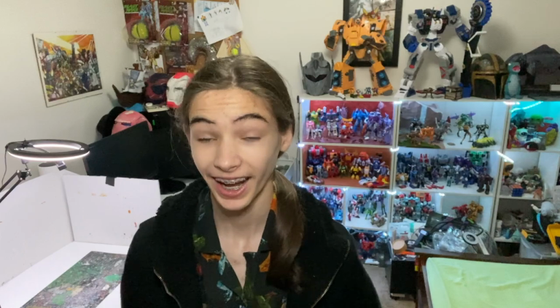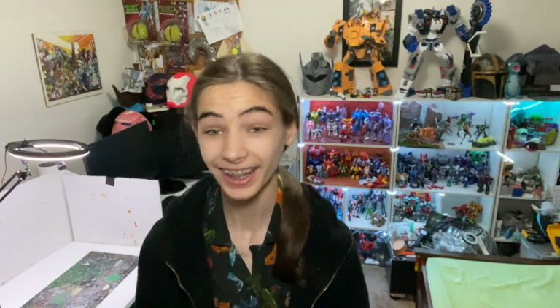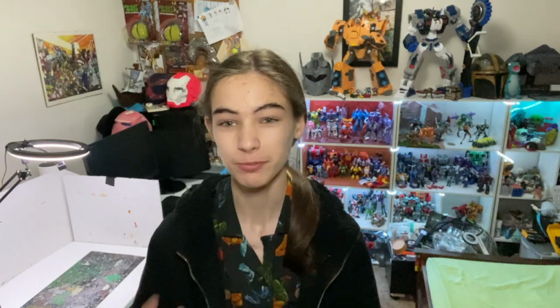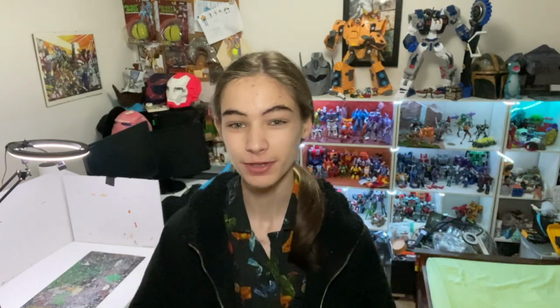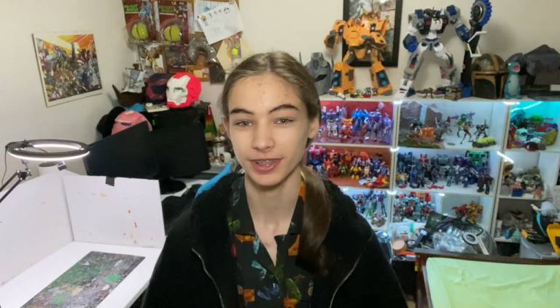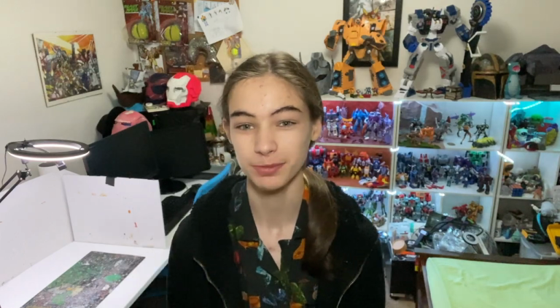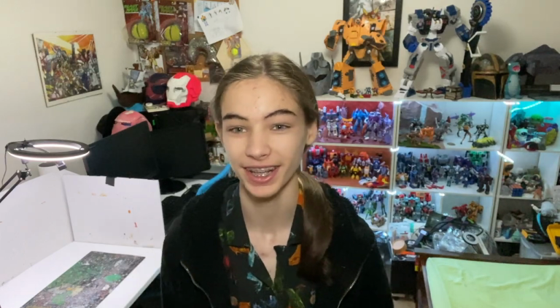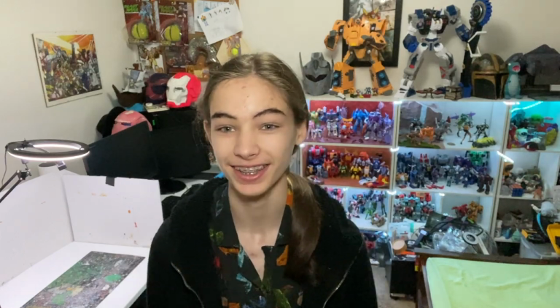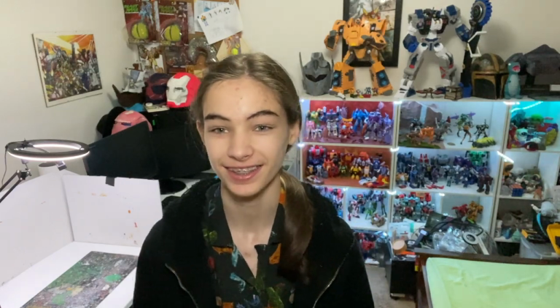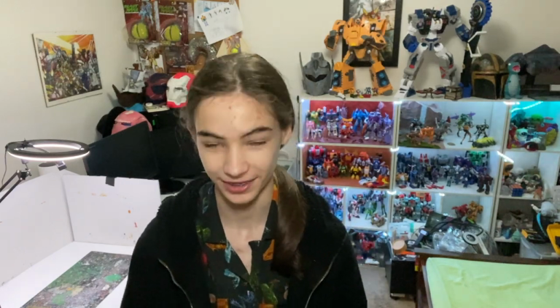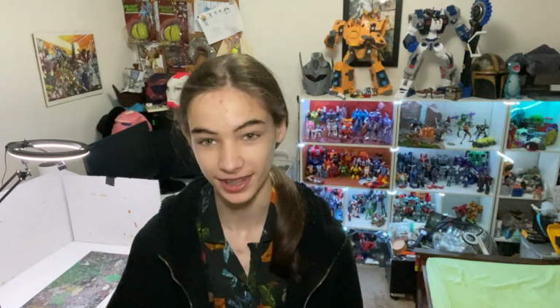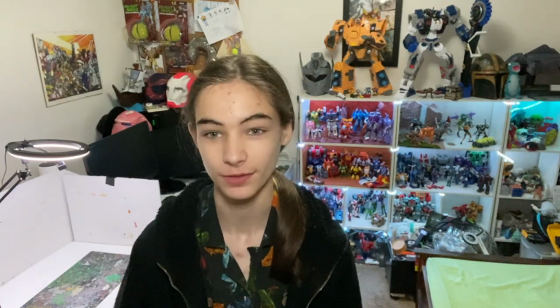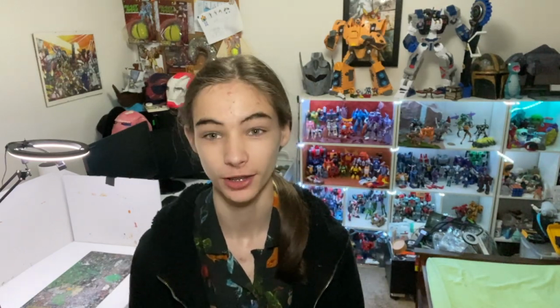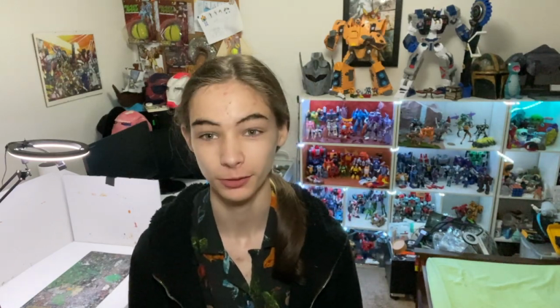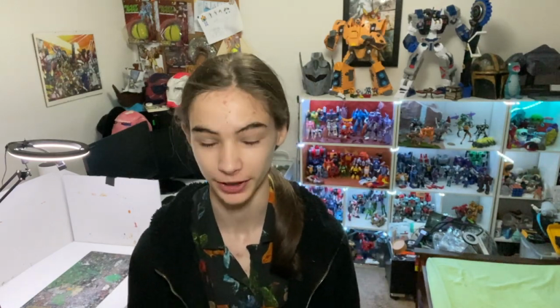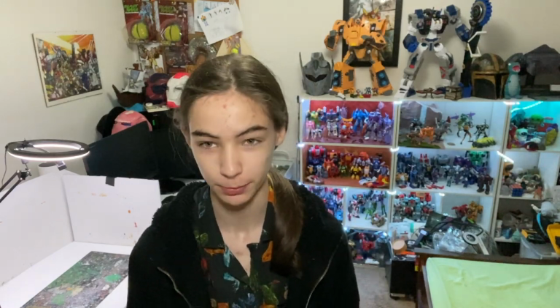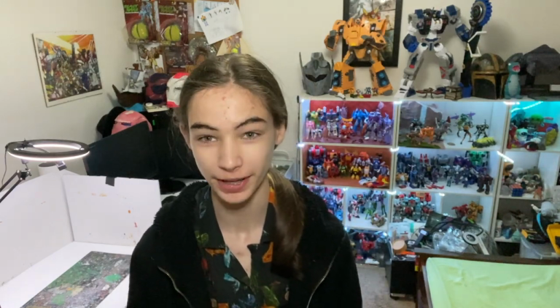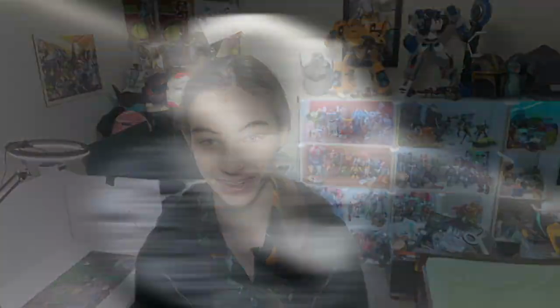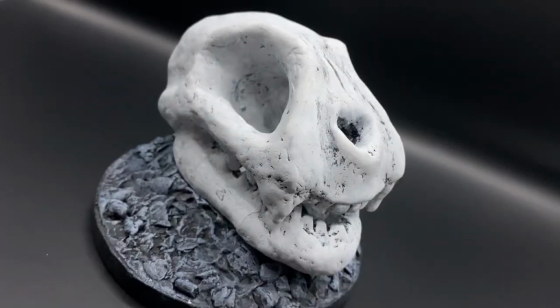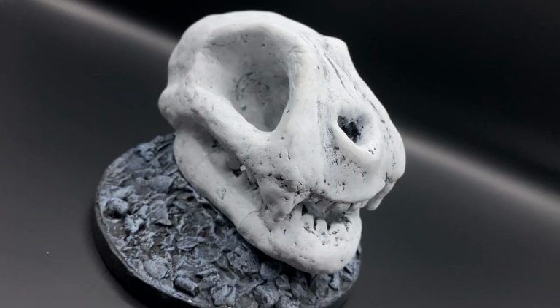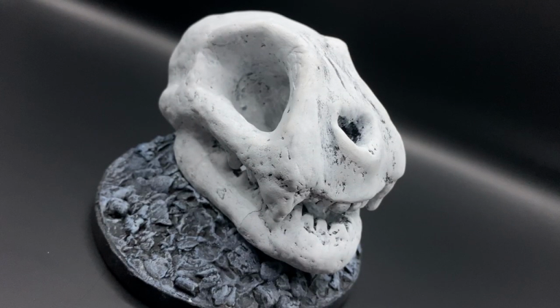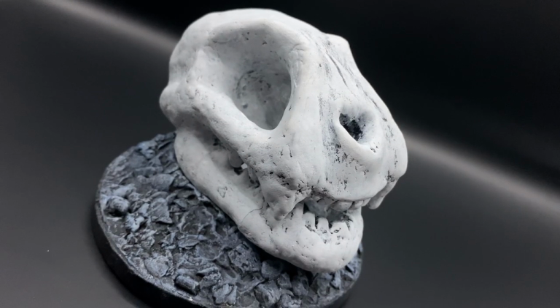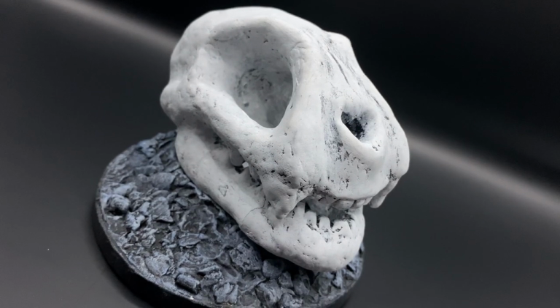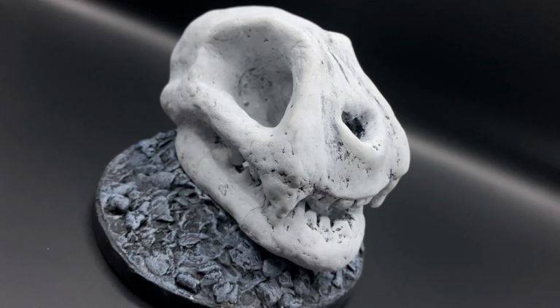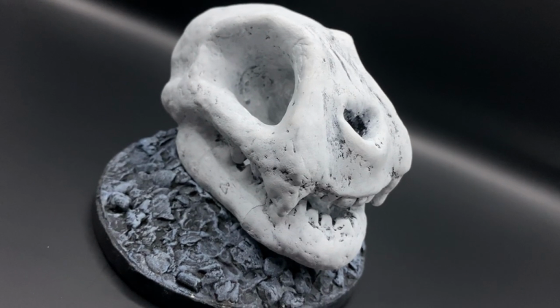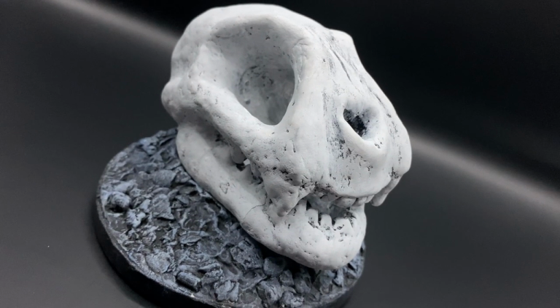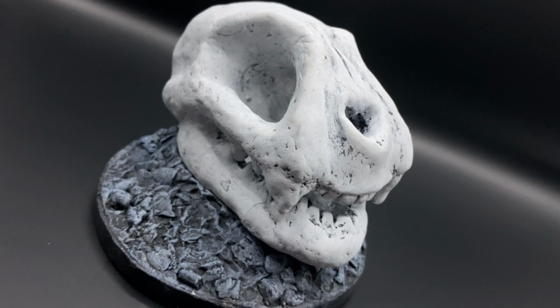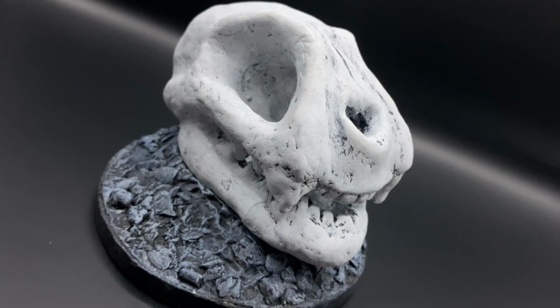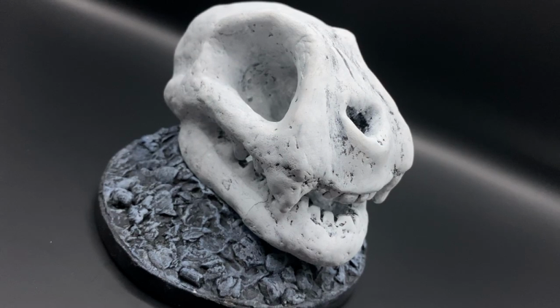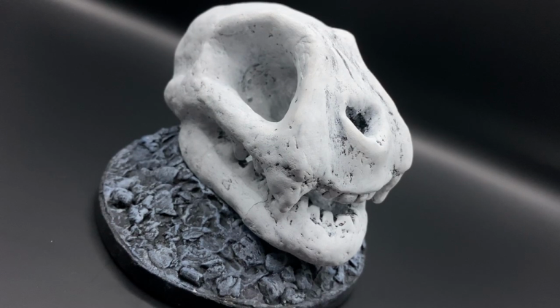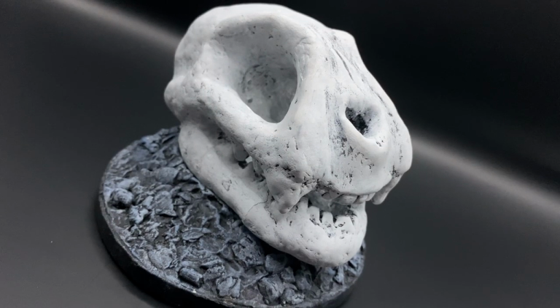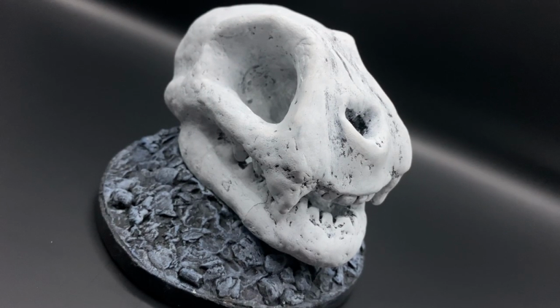Hi, I'm B from Naked Mechanics, and in today's video, we're going to be making a cat skull.